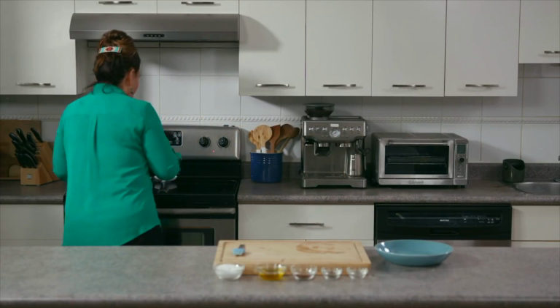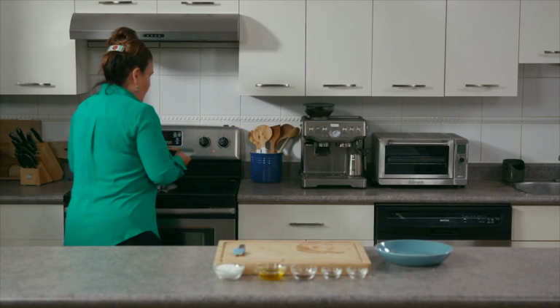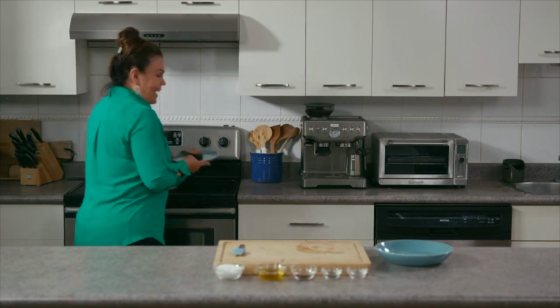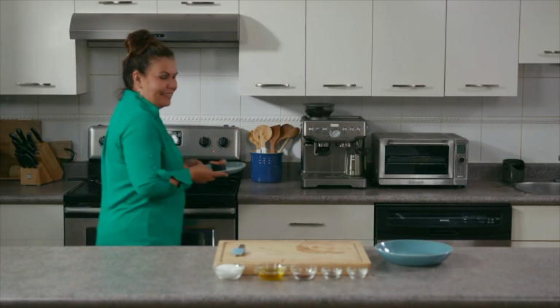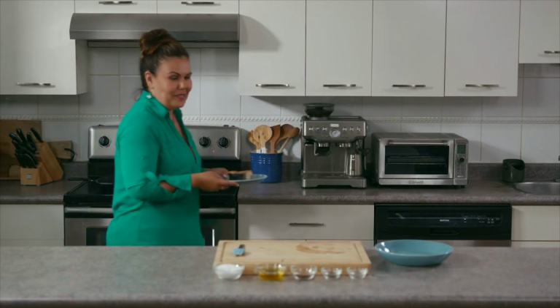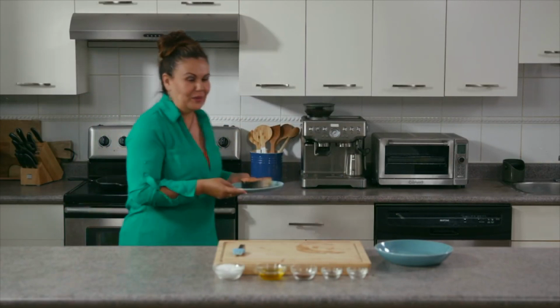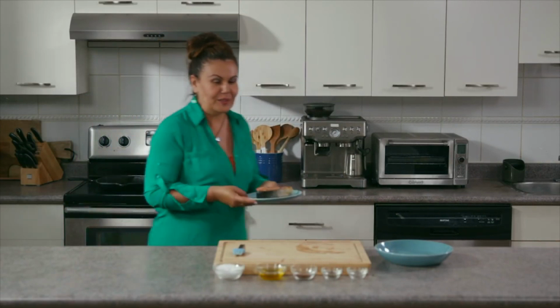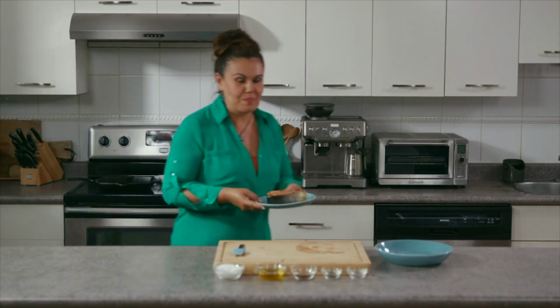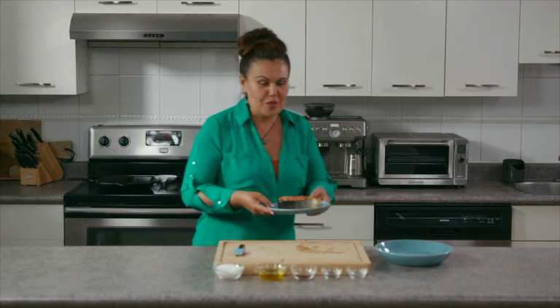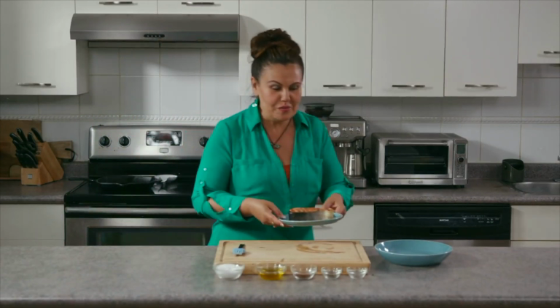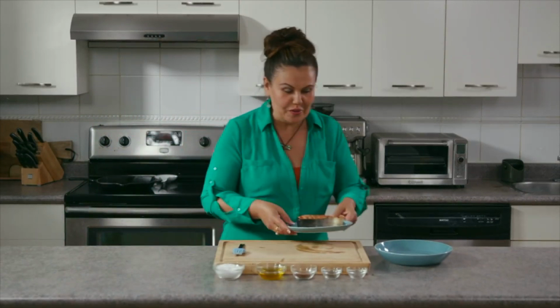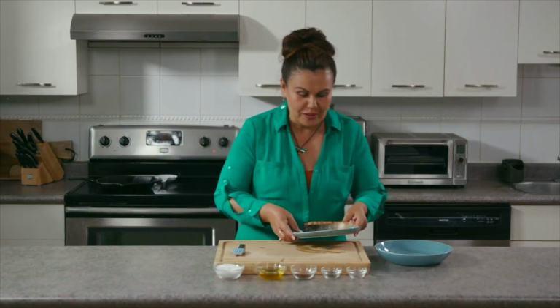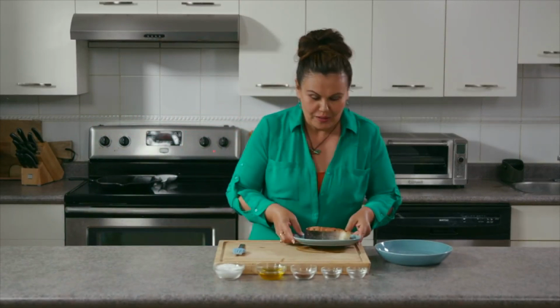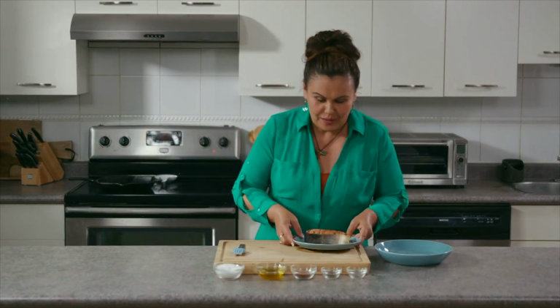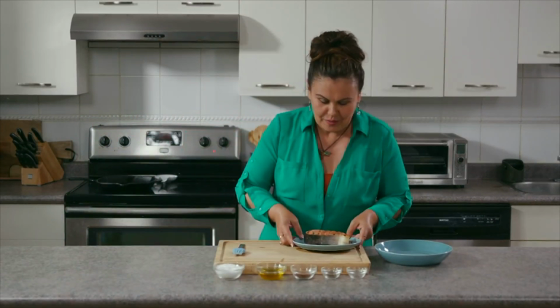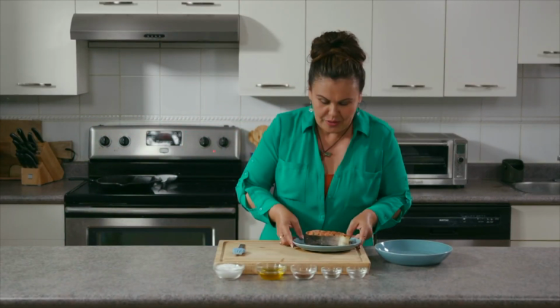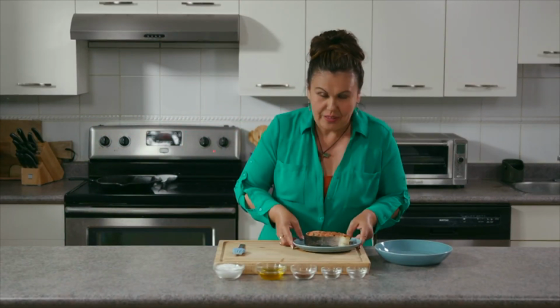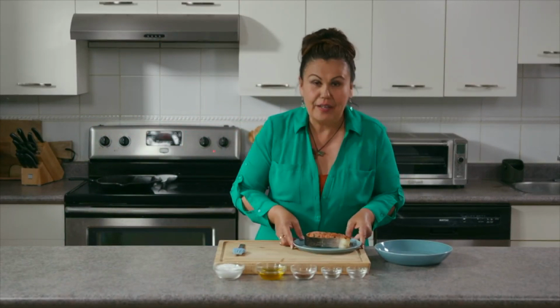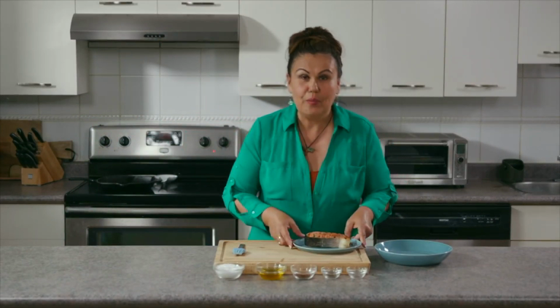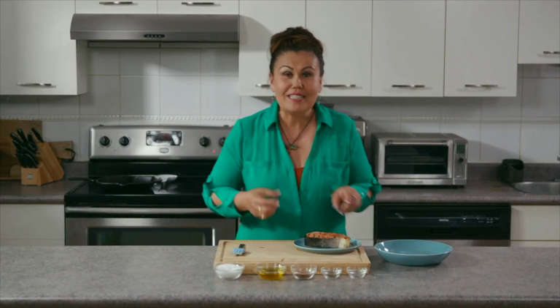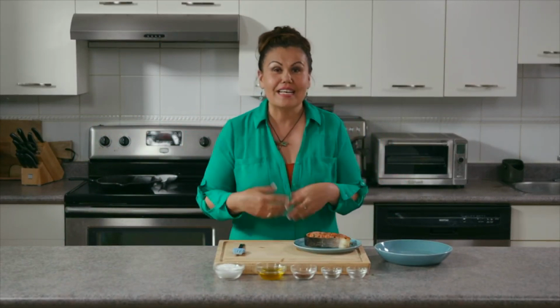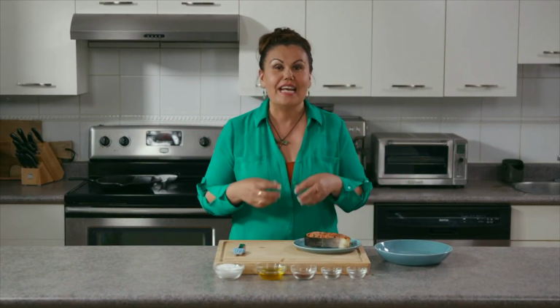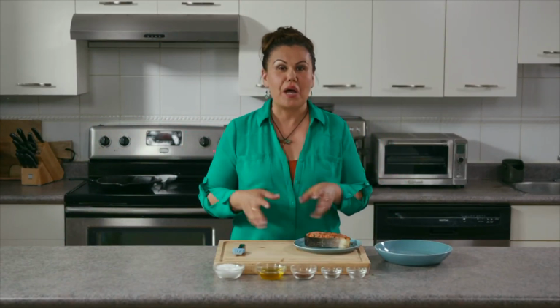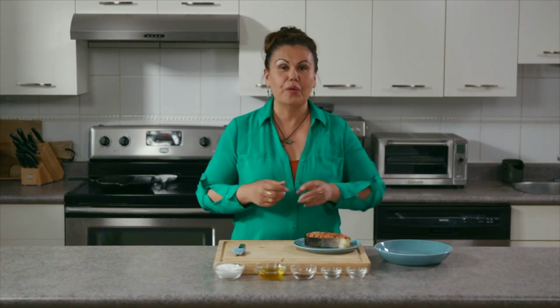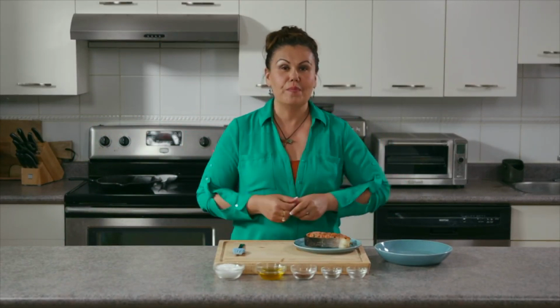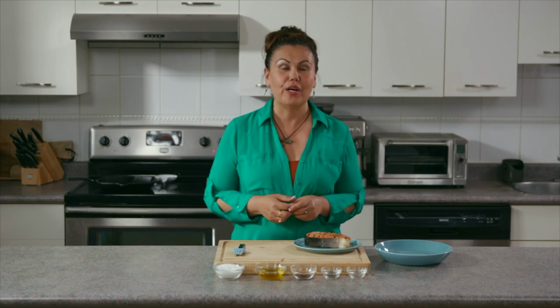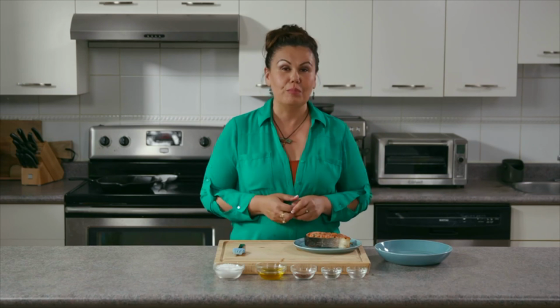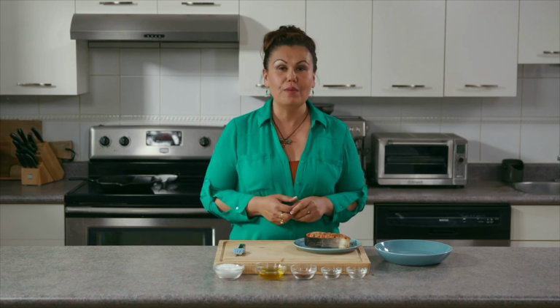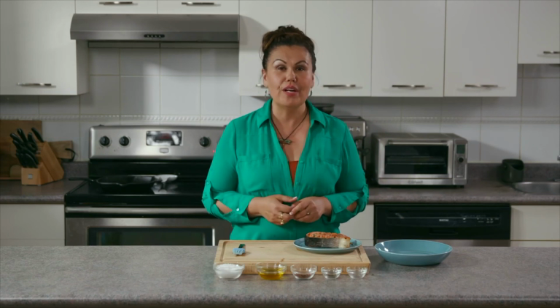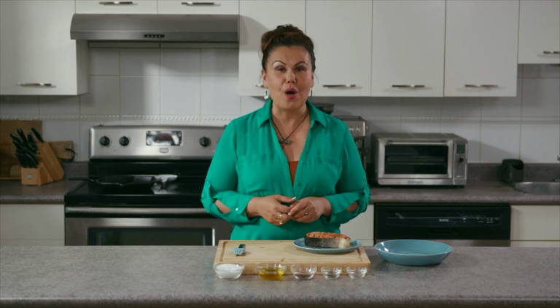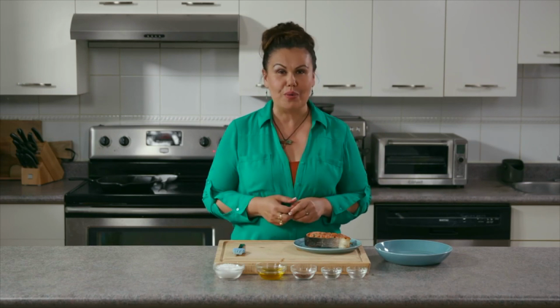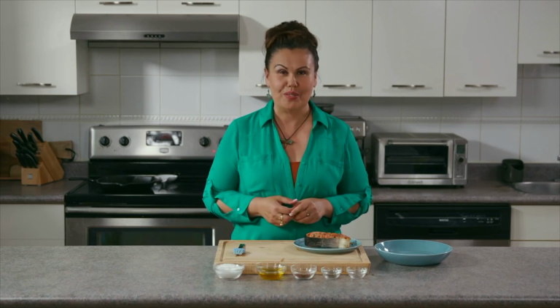This looks beautiful. Just going to let it rest, and now we're going to make our blueberry compote.